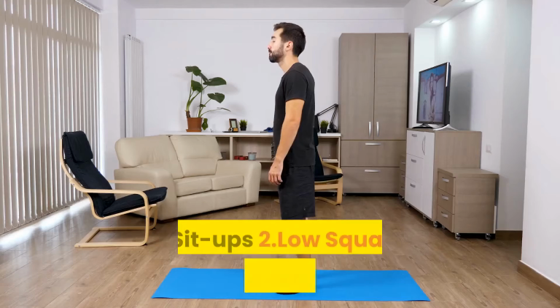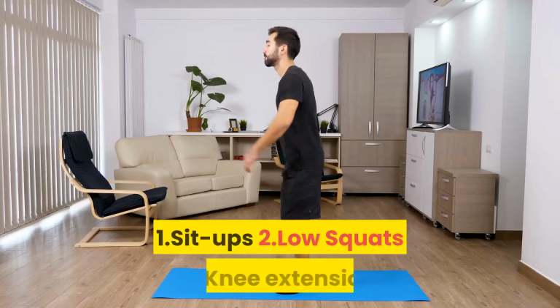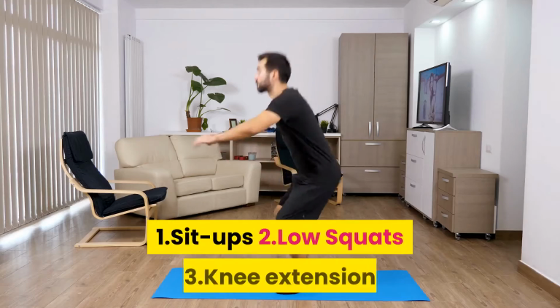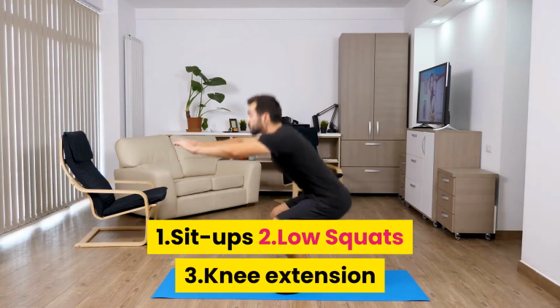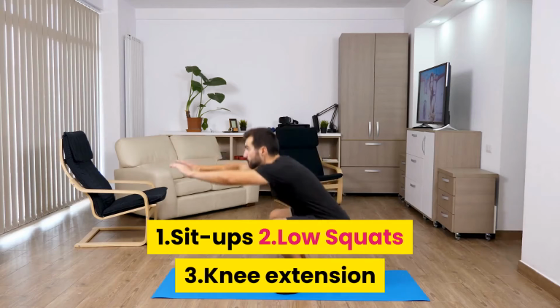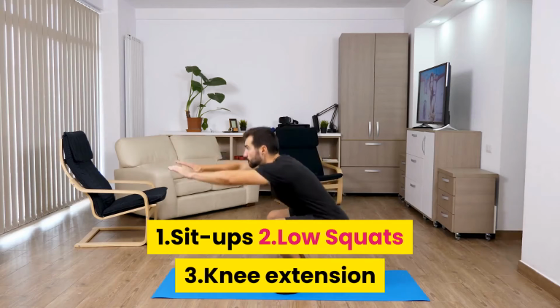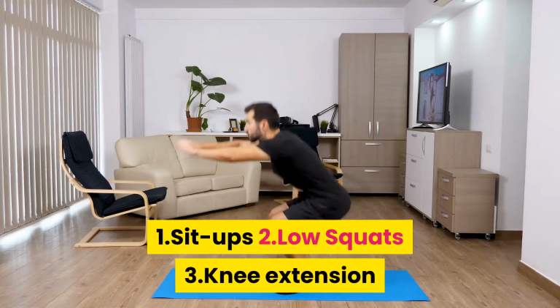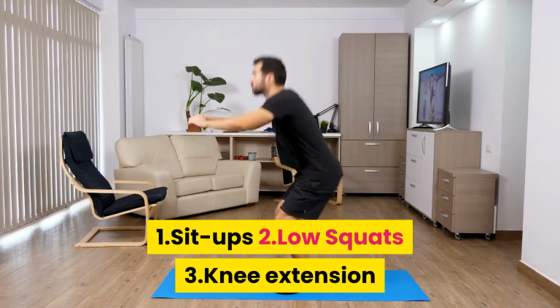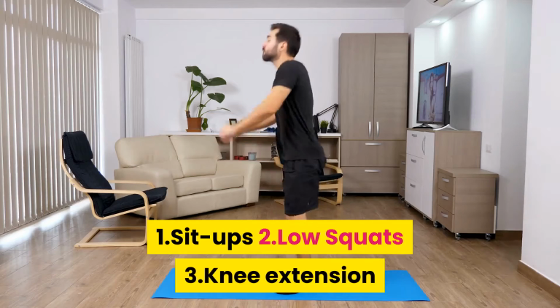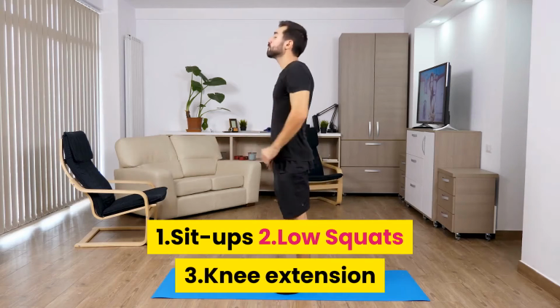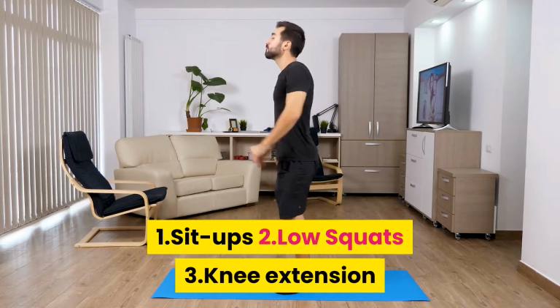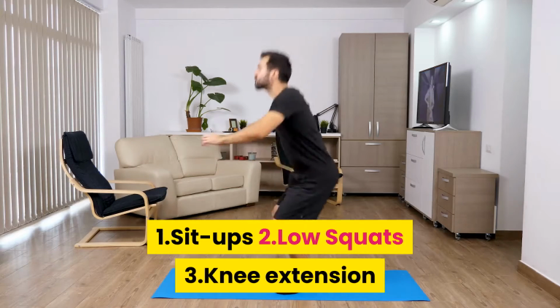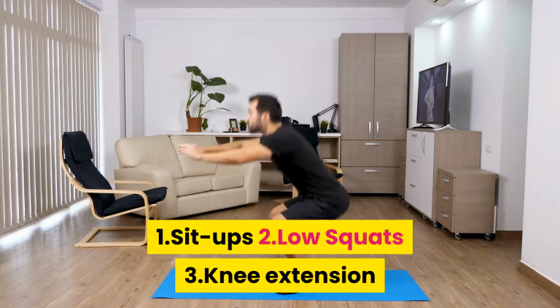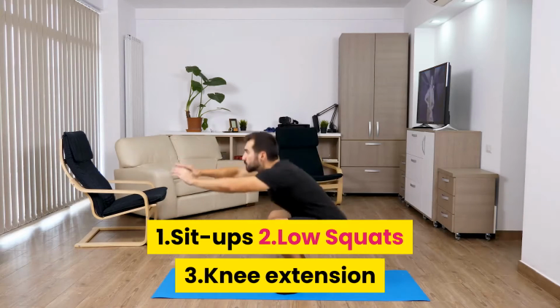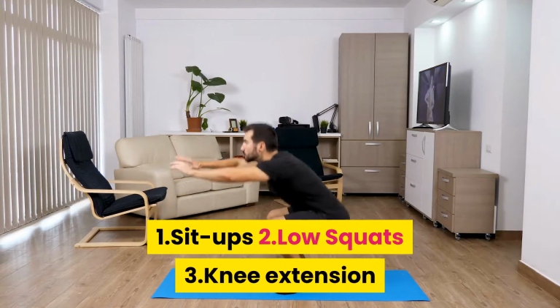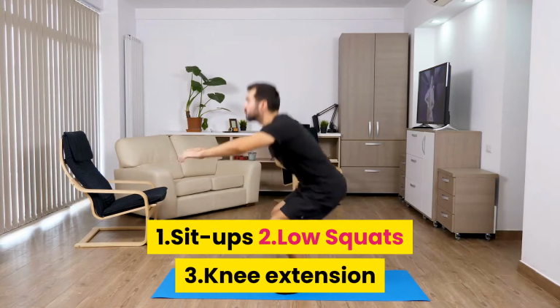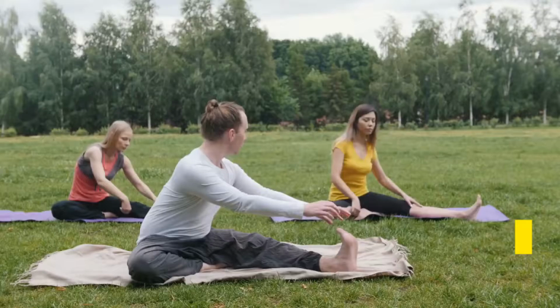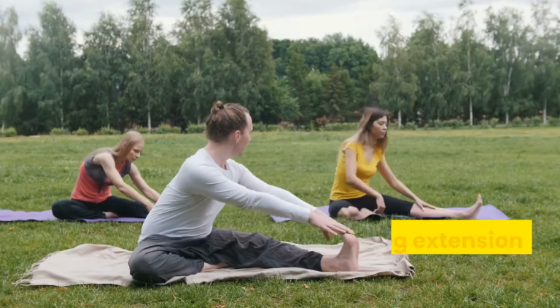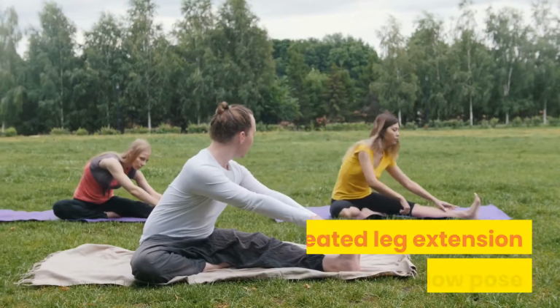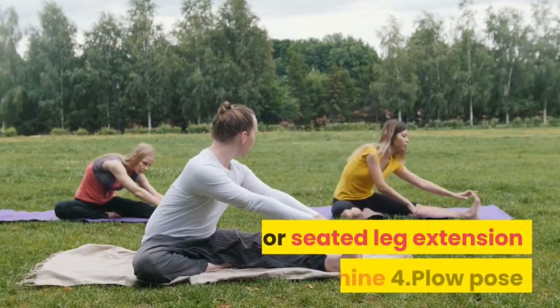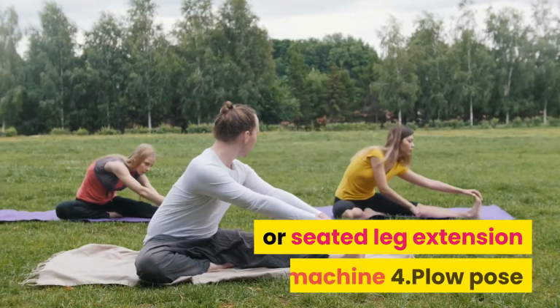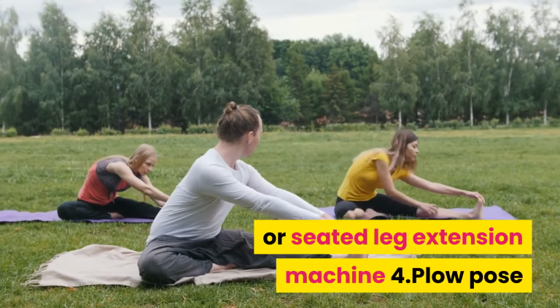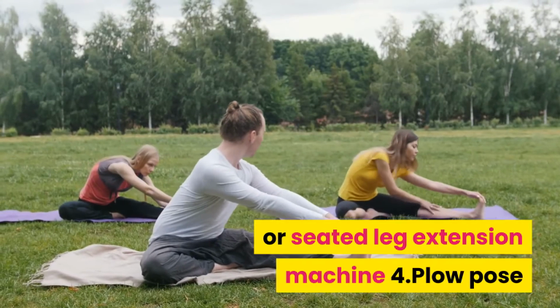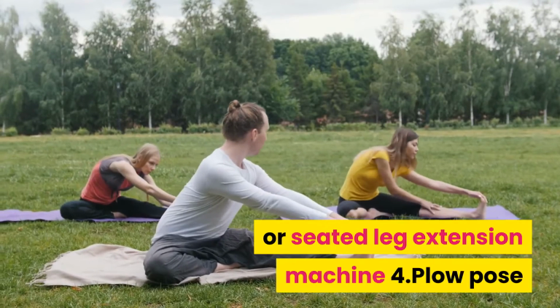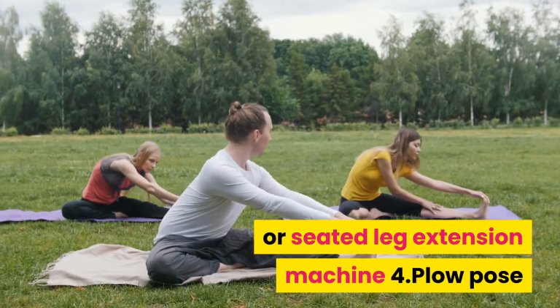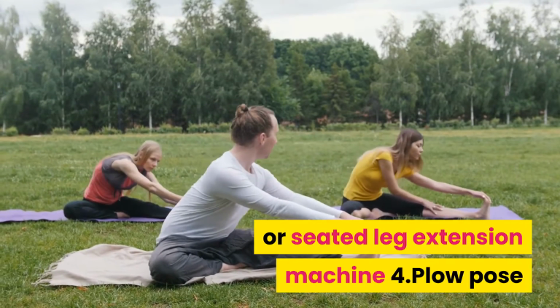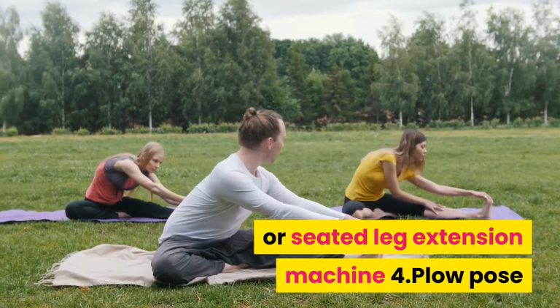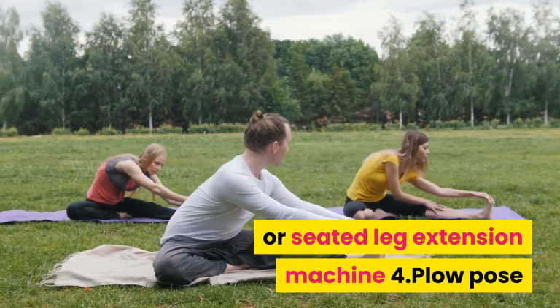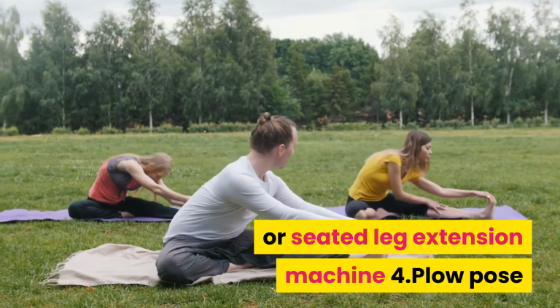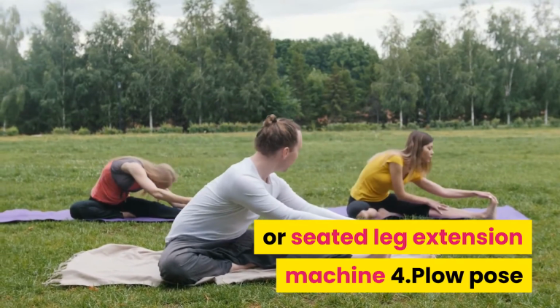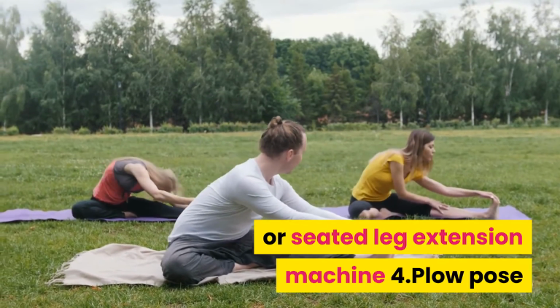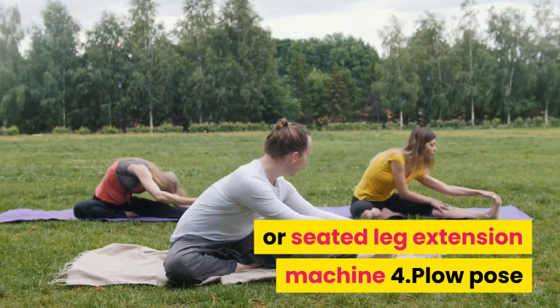The four exercises are: 1. Sit-ups, 2. Low squats, 3. Knee extension or seated leg extension machine, 4. Plow pose.